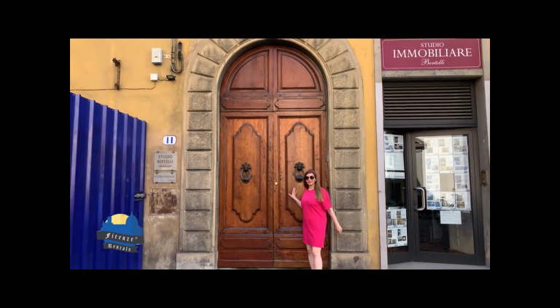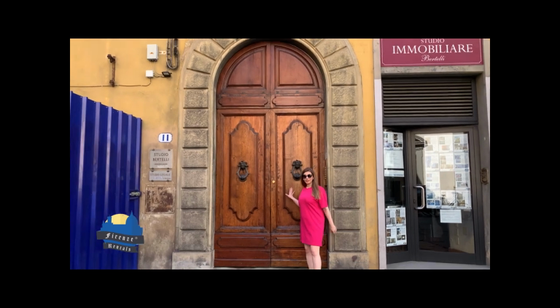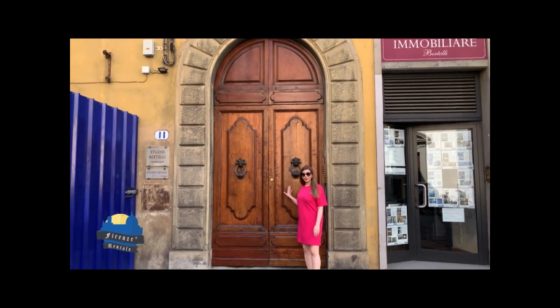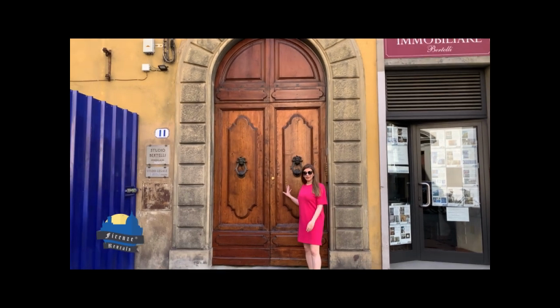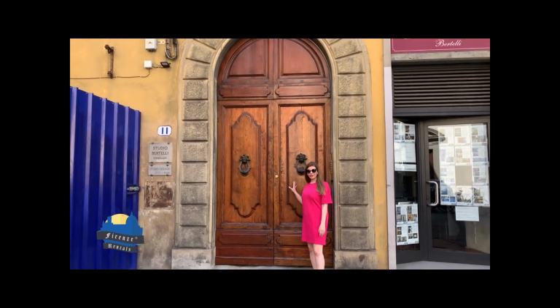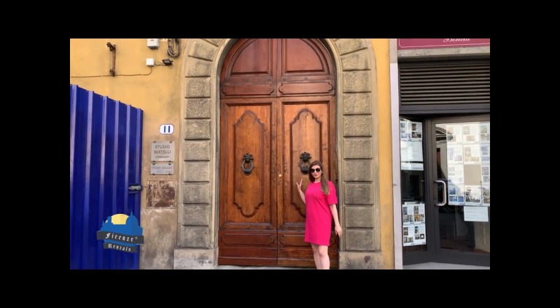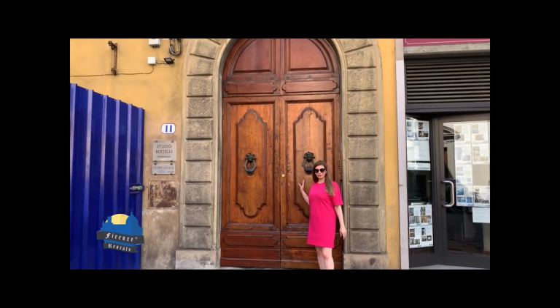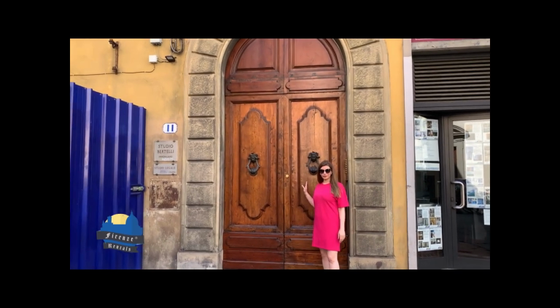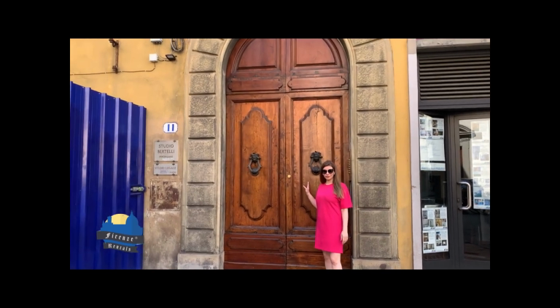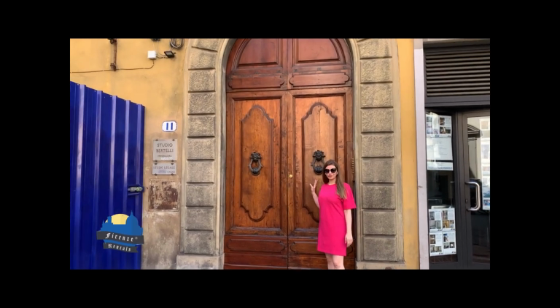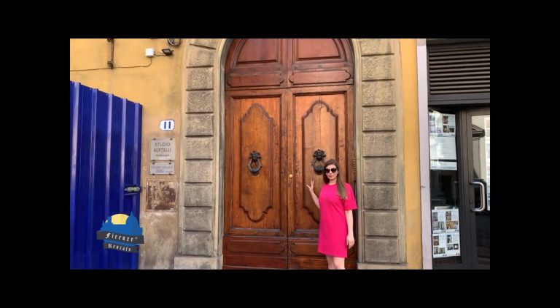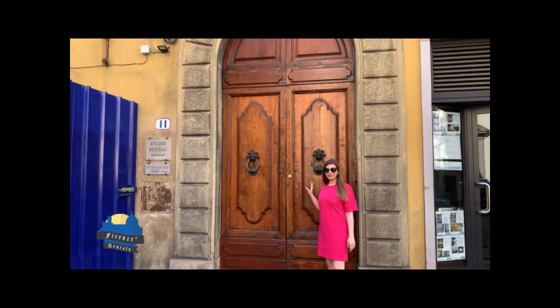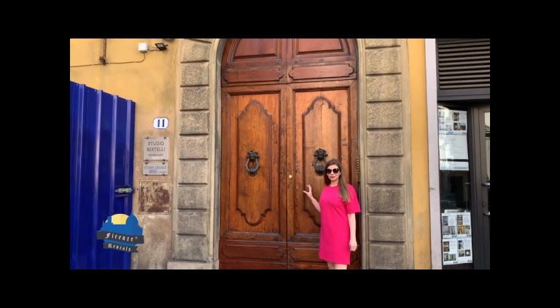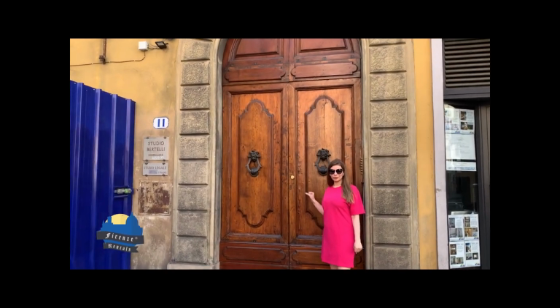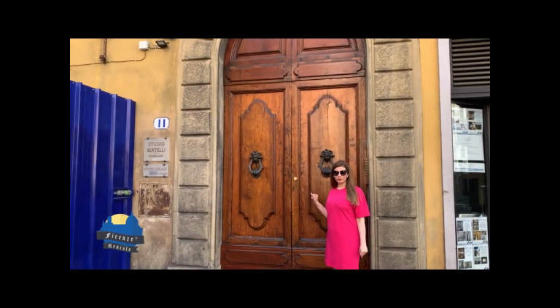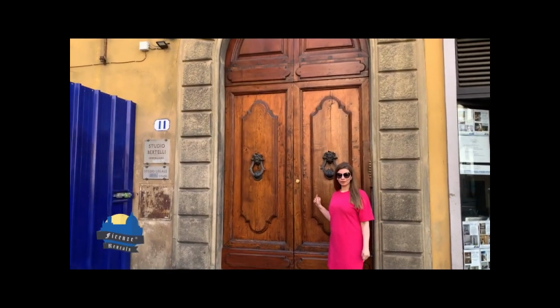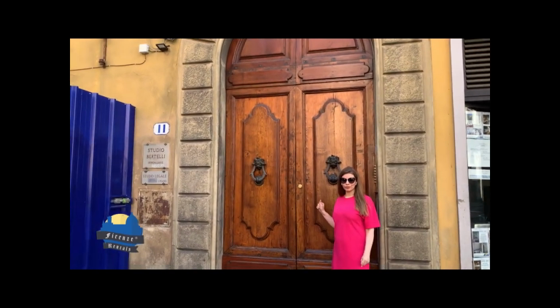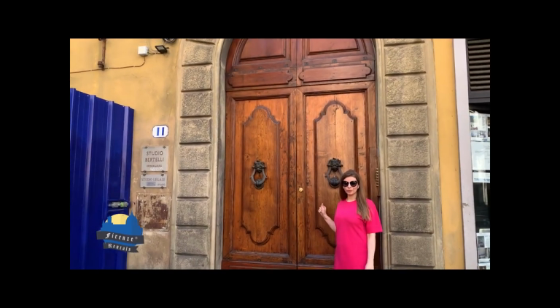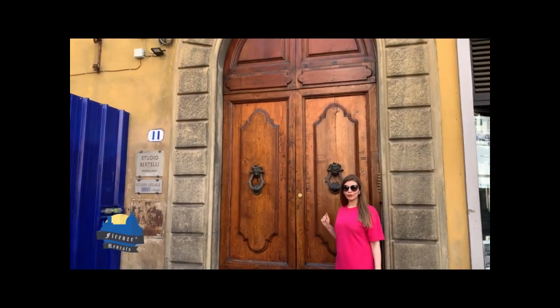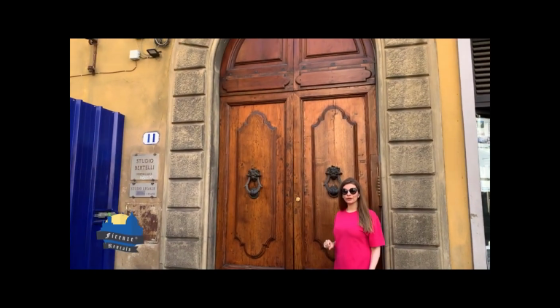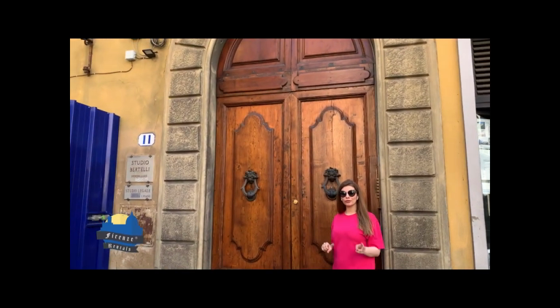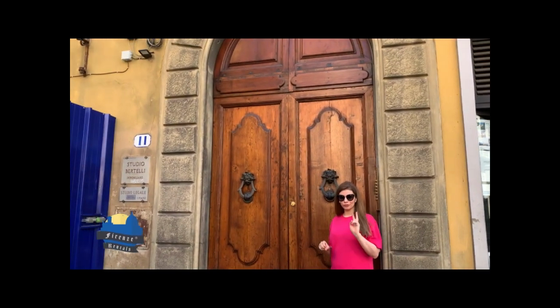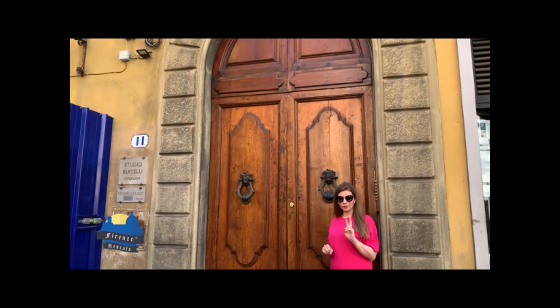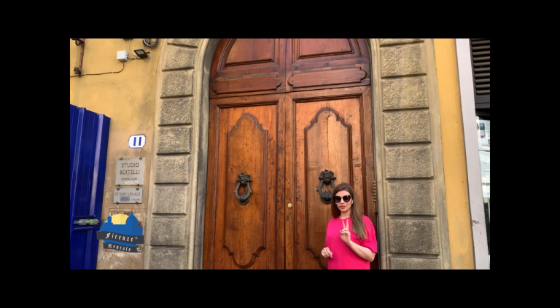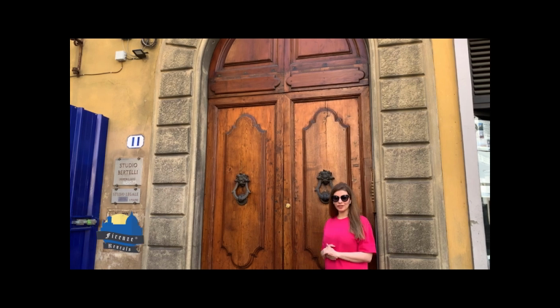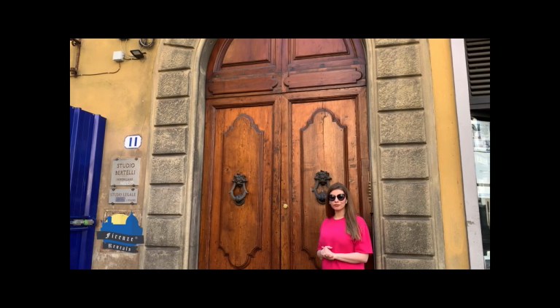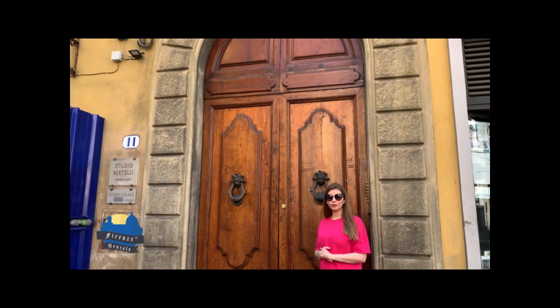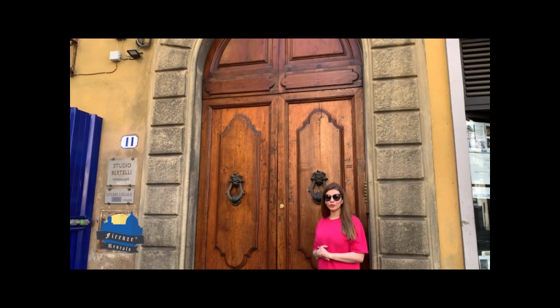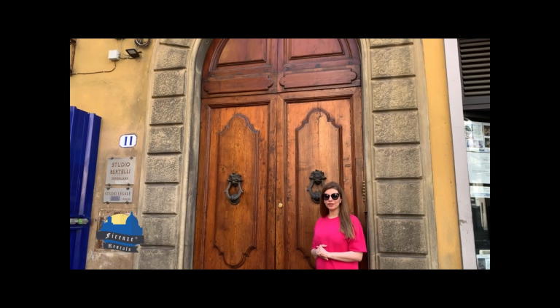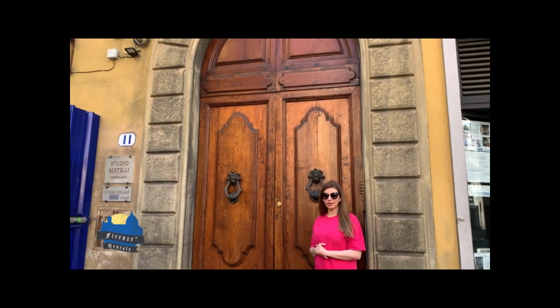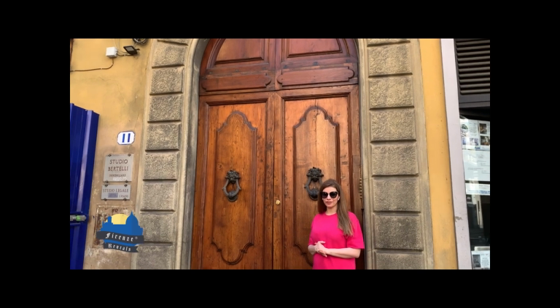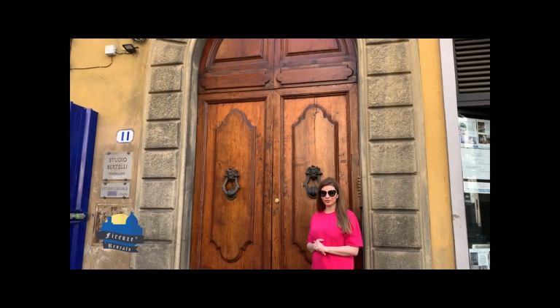Here we are in front of the building of Suite Proconsolo. We're going to go up to the second floor using the elevator.